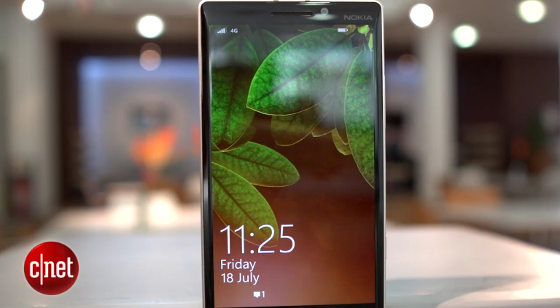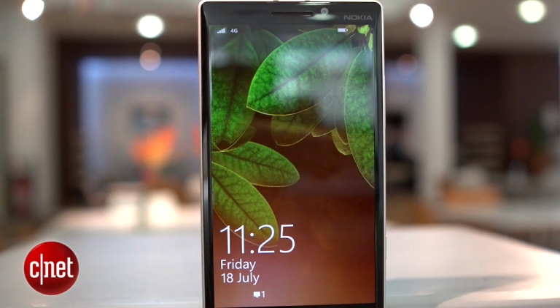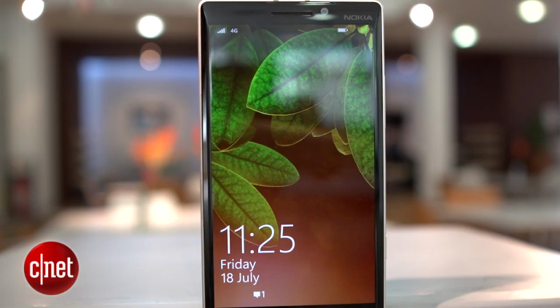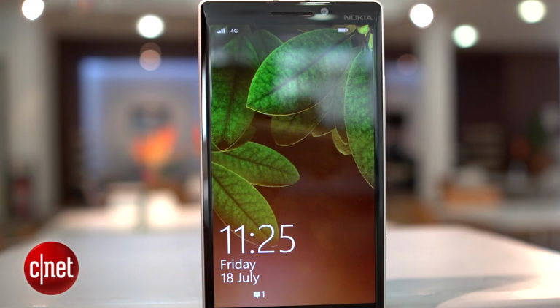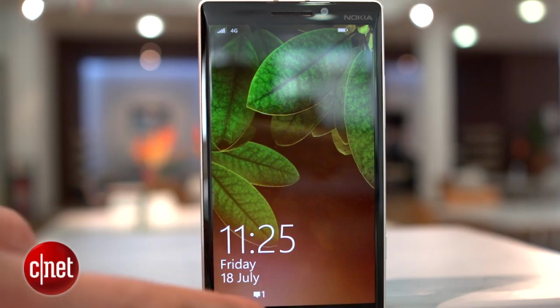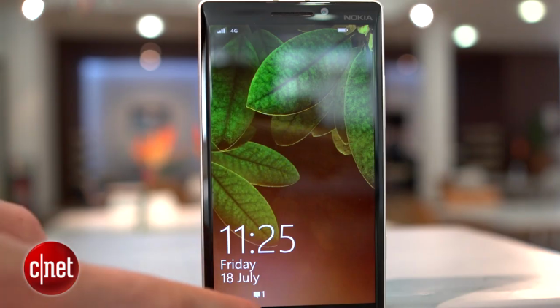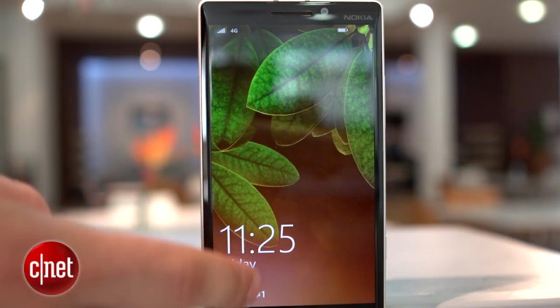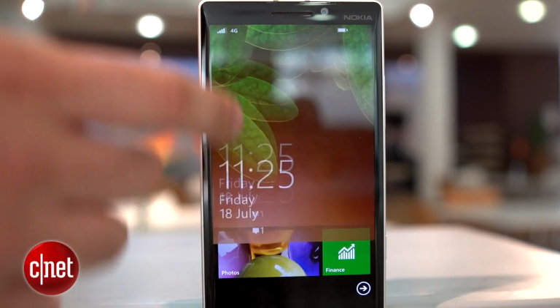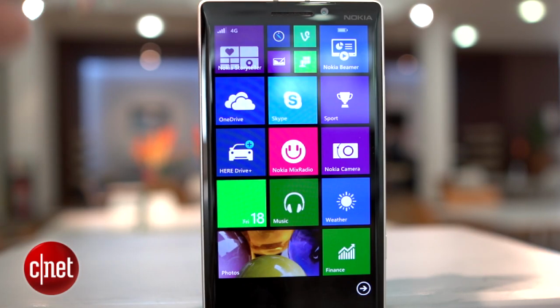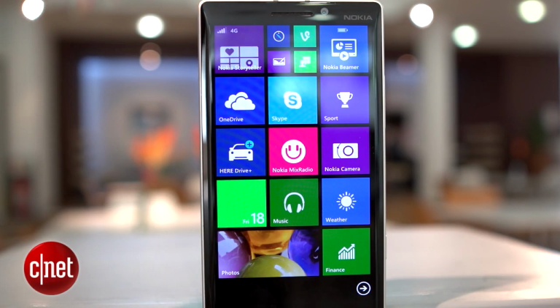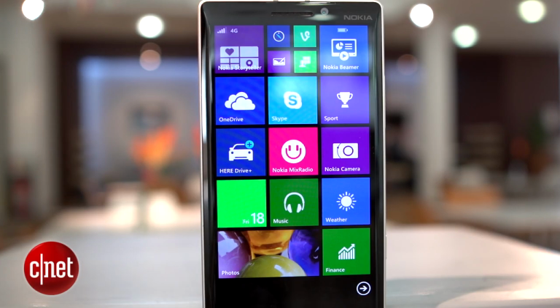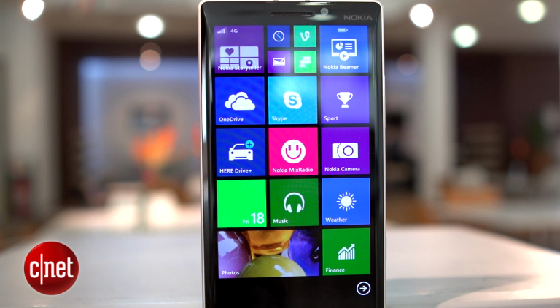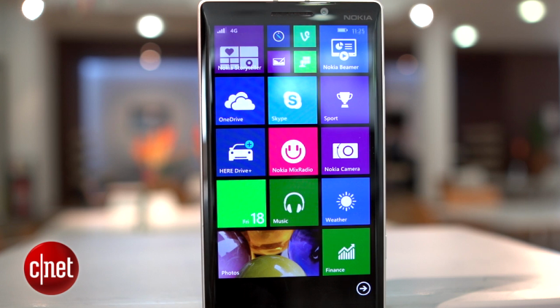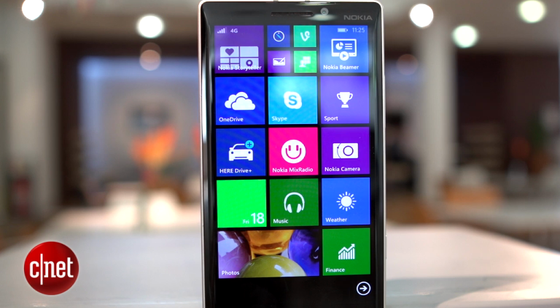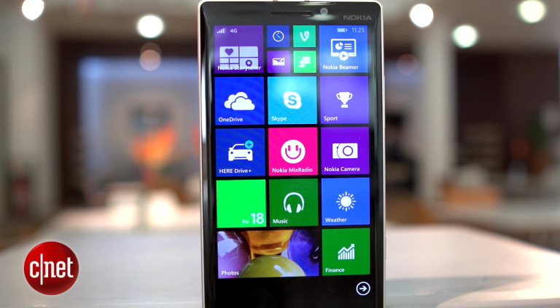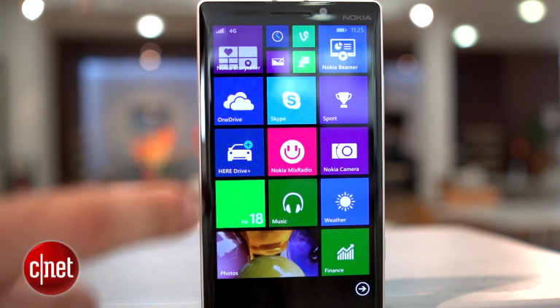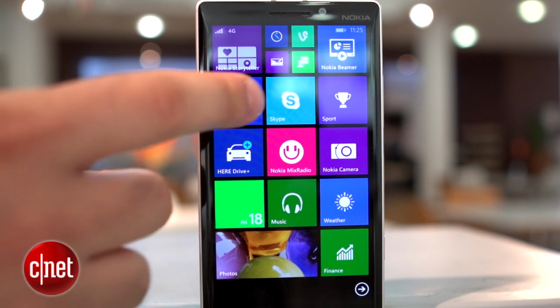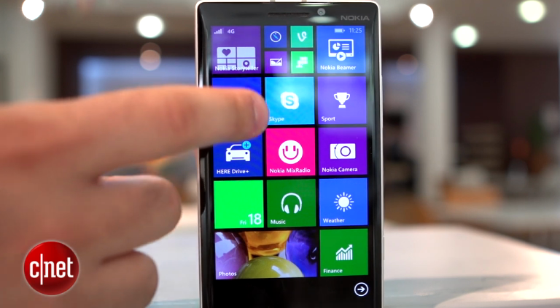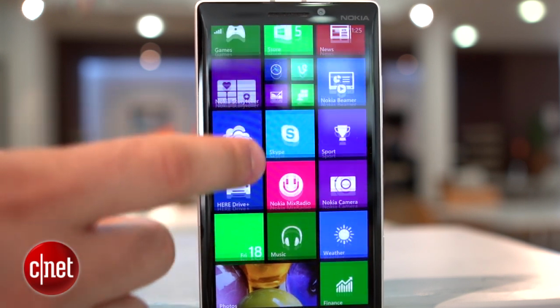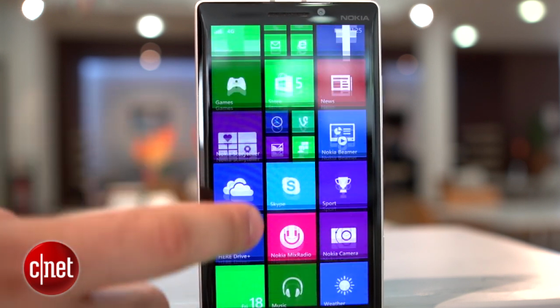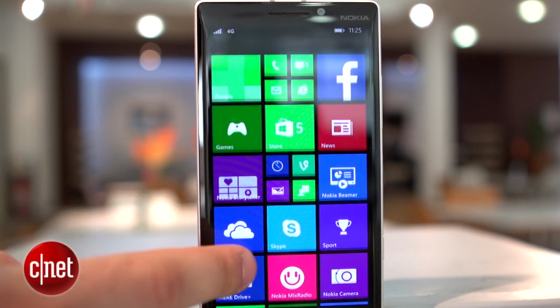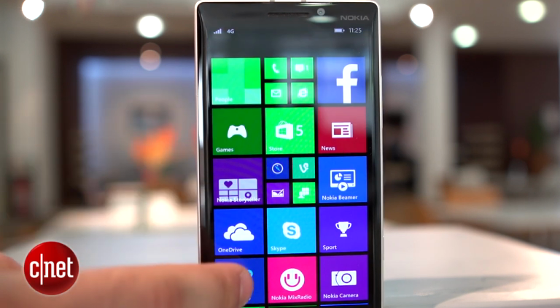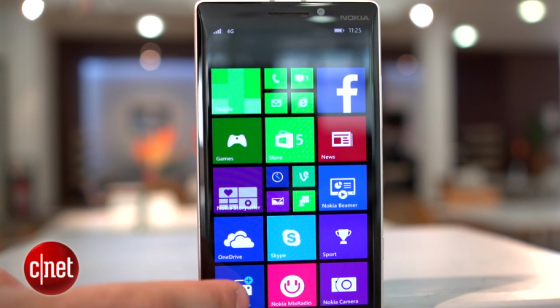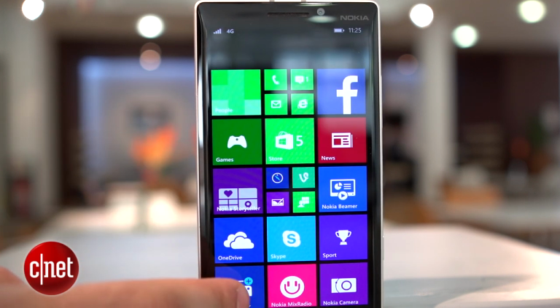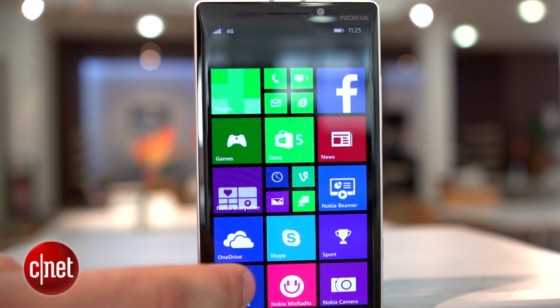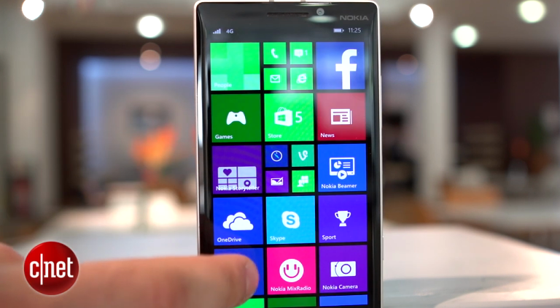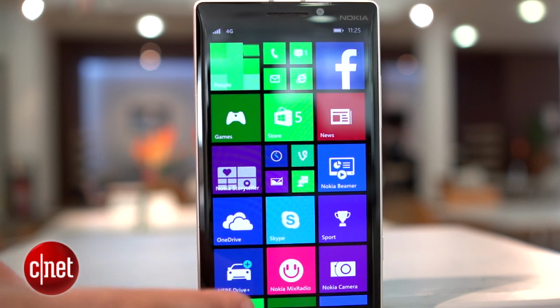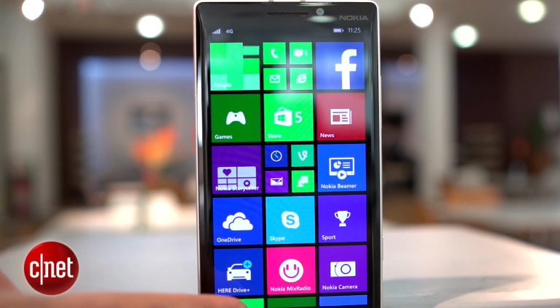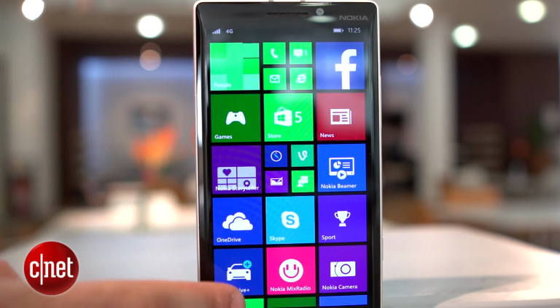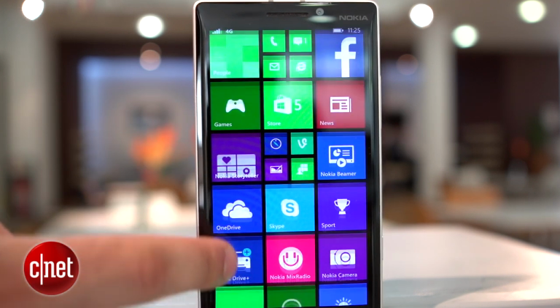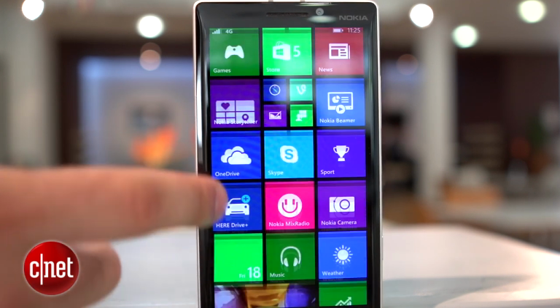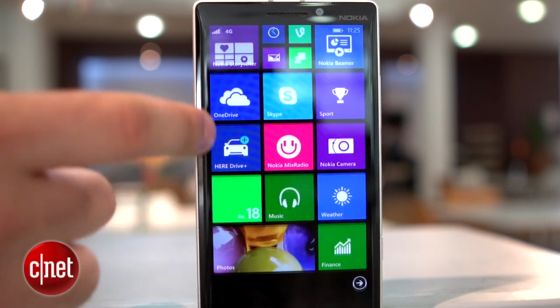It's running on a 2.2 GHz quad-core processor from Qualcomm, which provides plenty of power for anything you're likely to want.